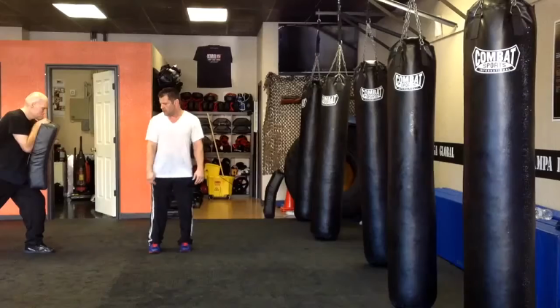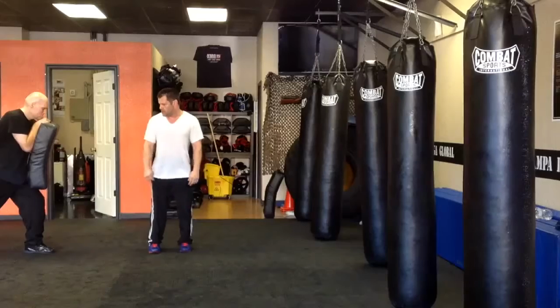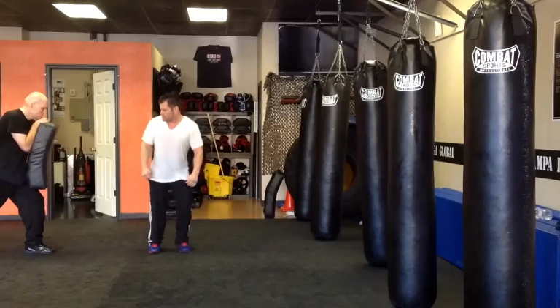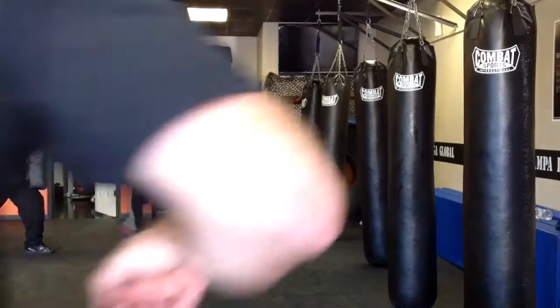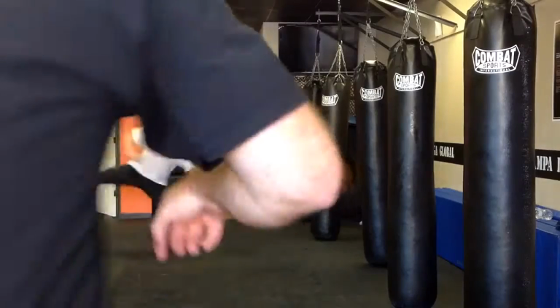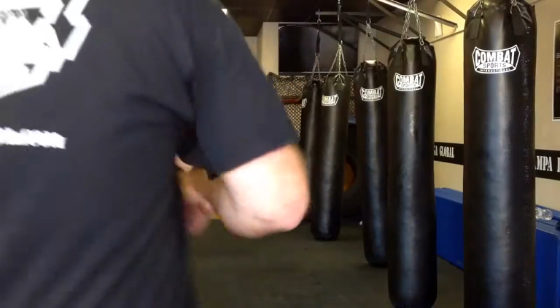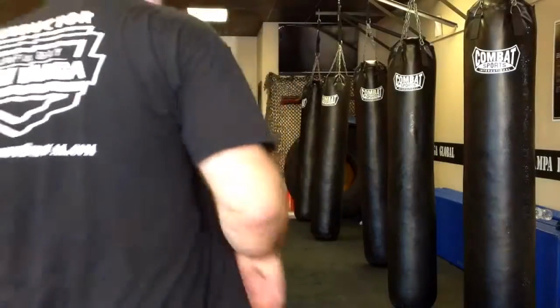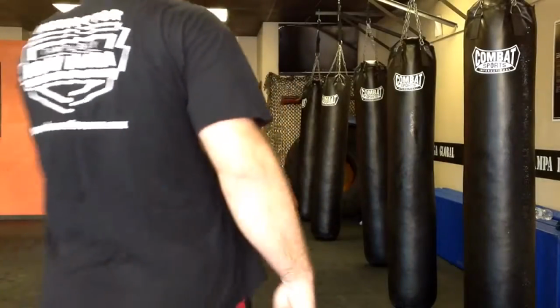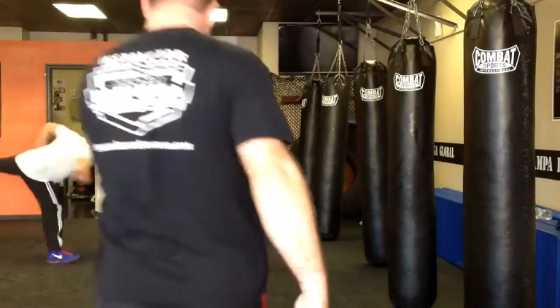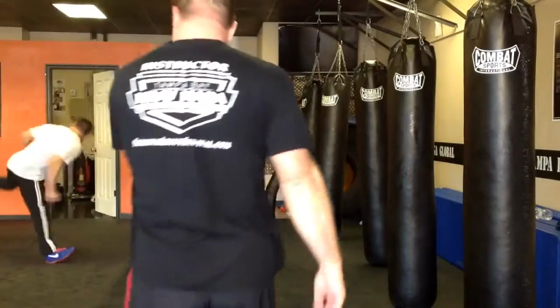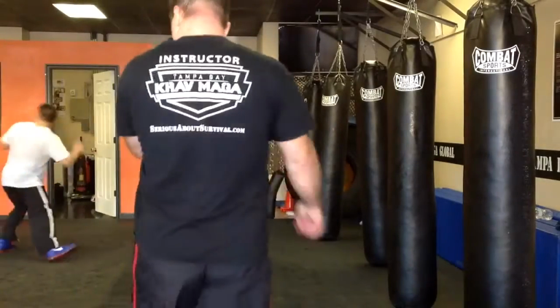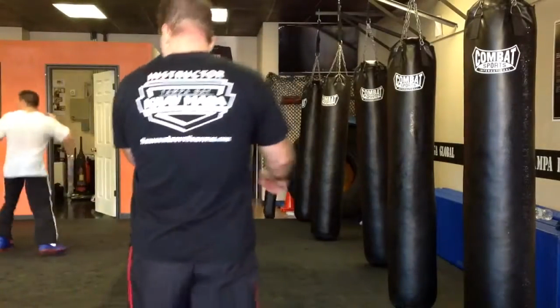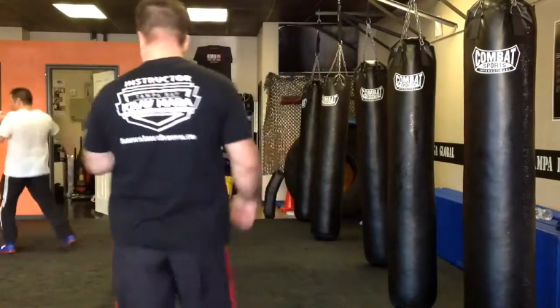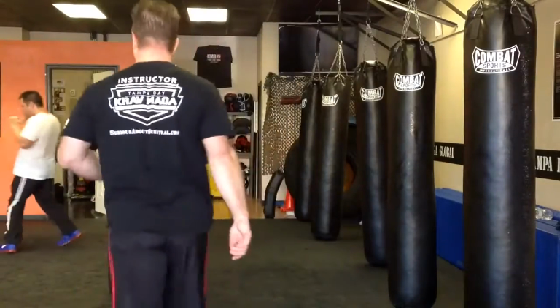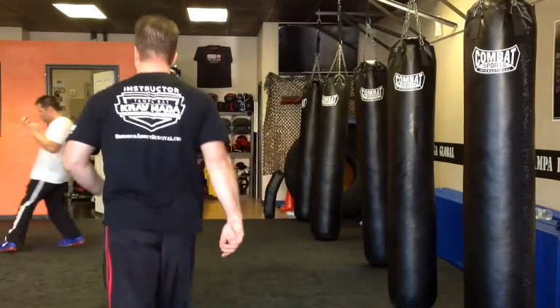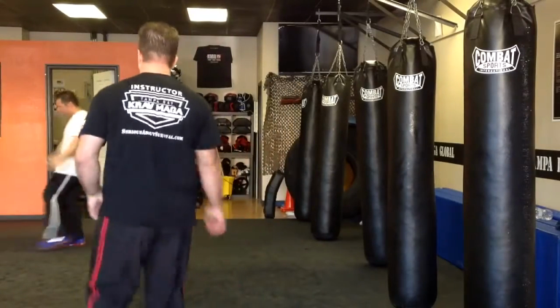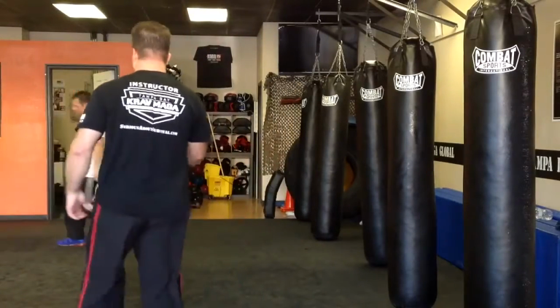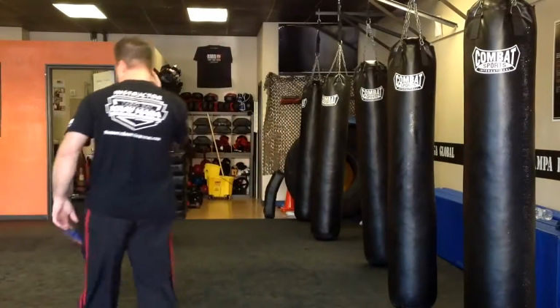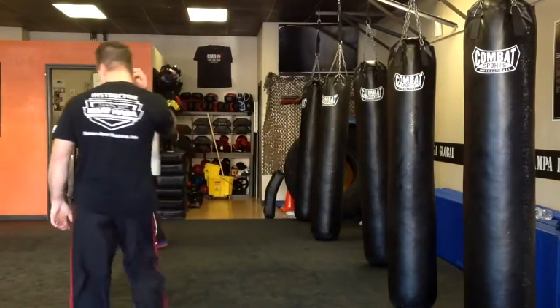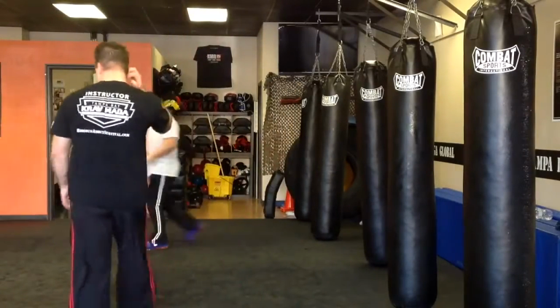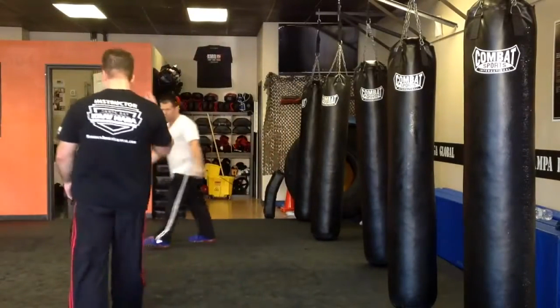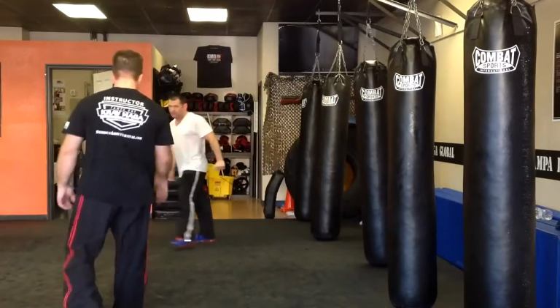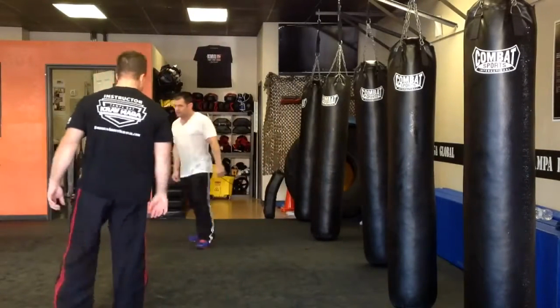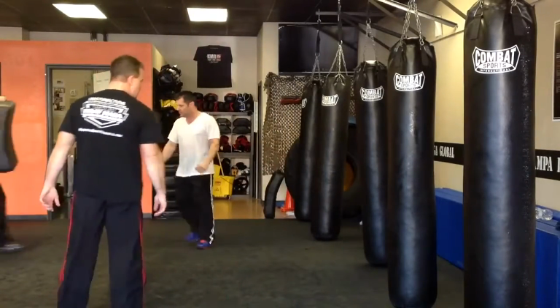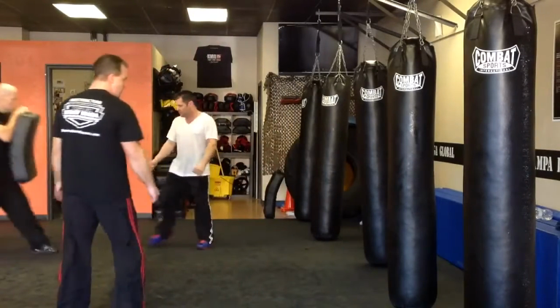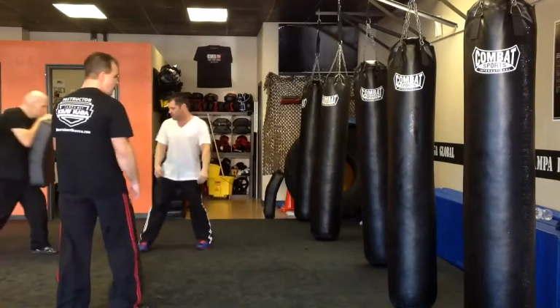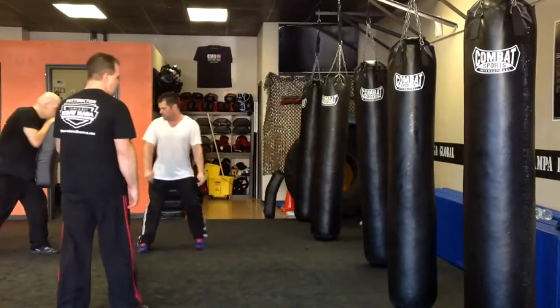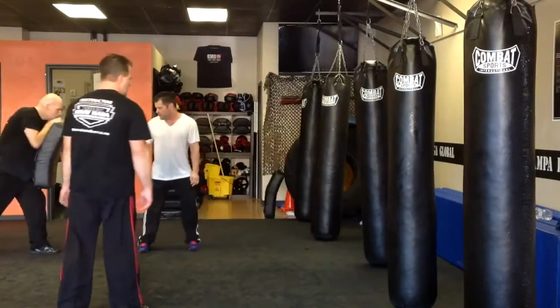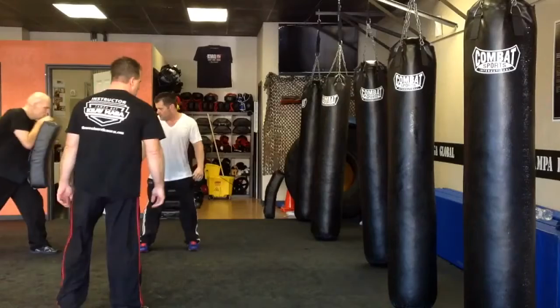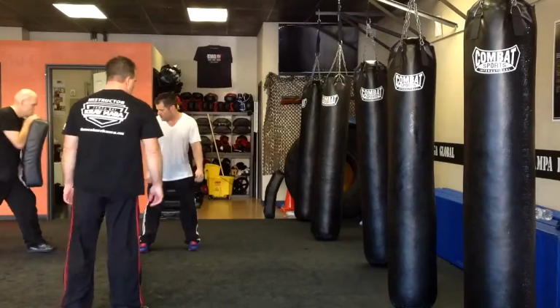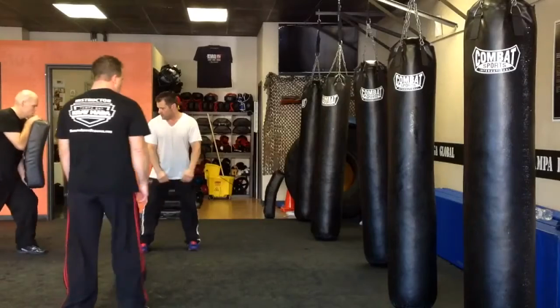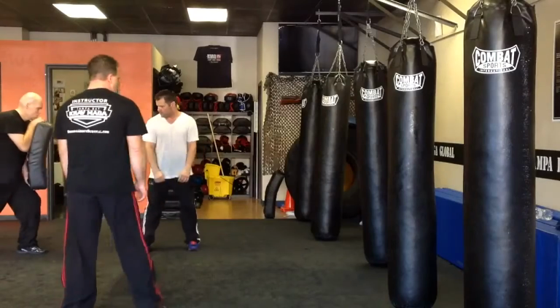The back leg is extended, but it's tight. Perfect. So throw the side kick.